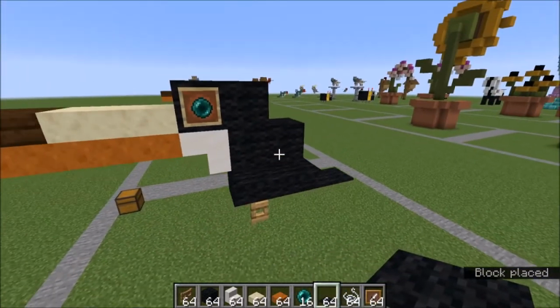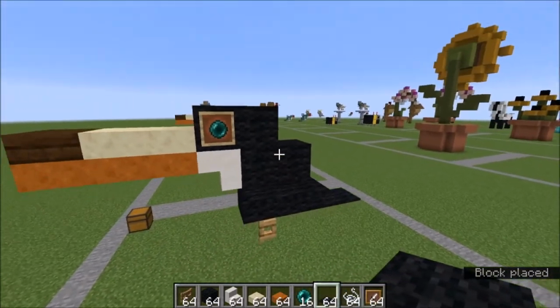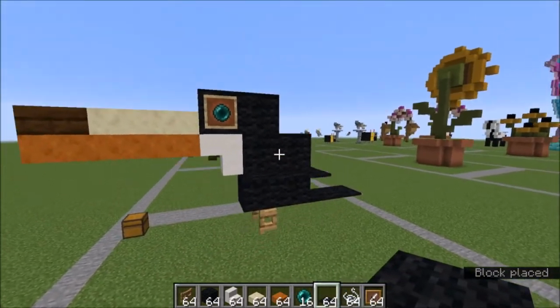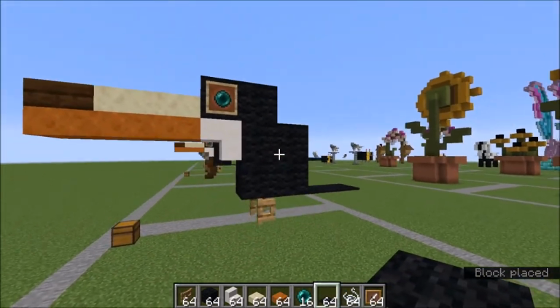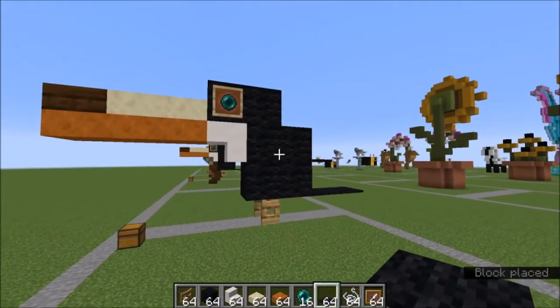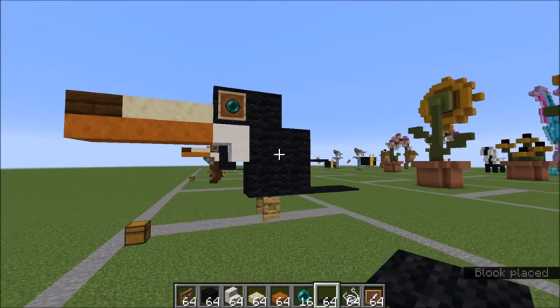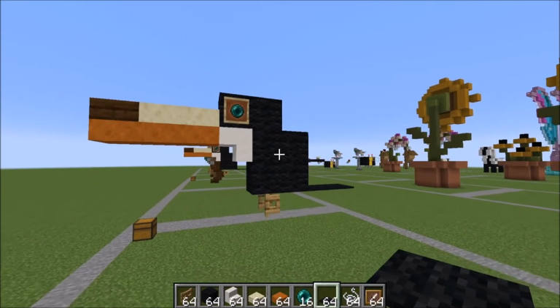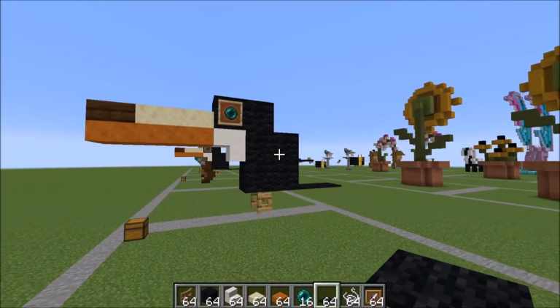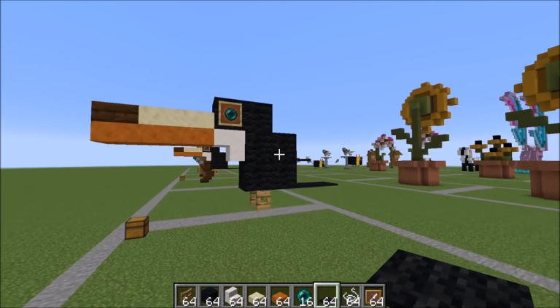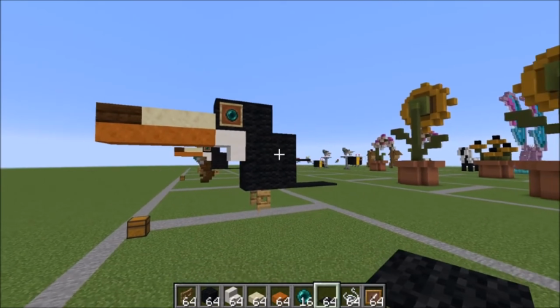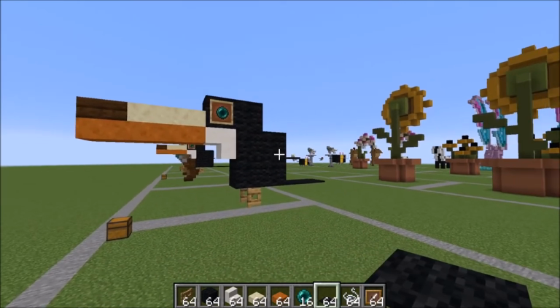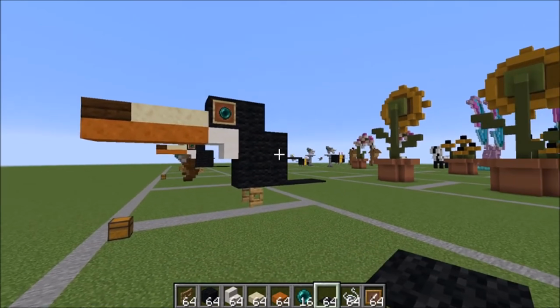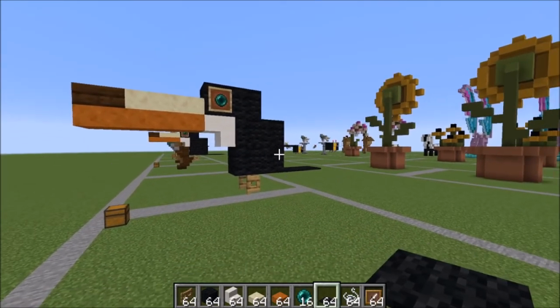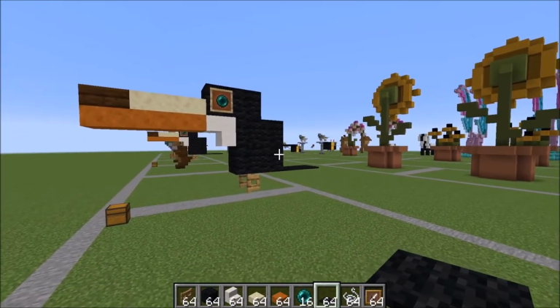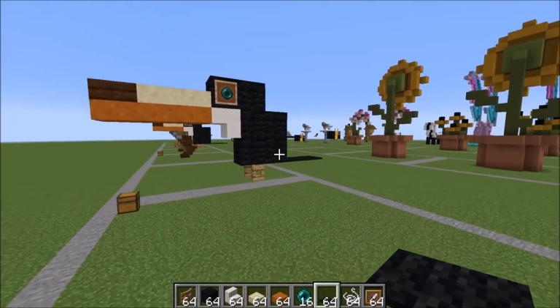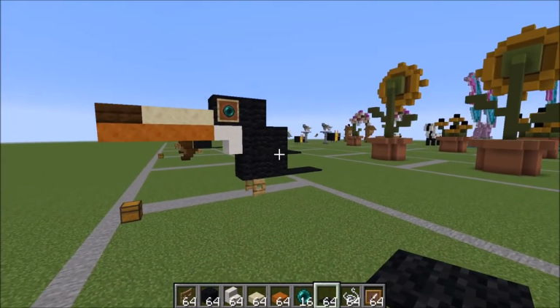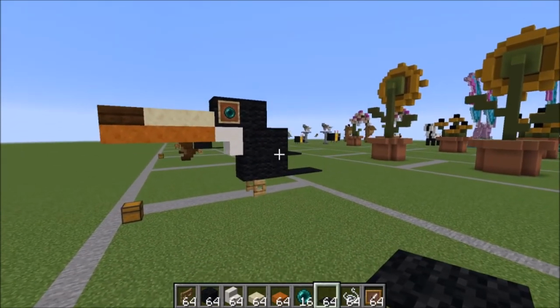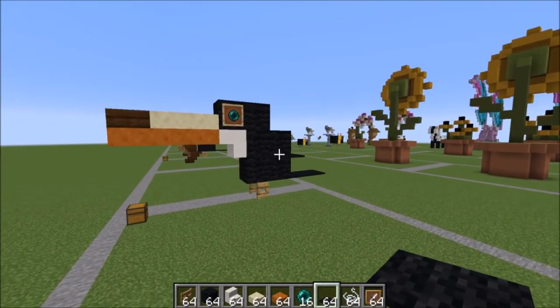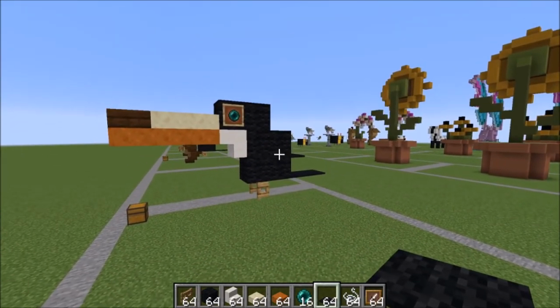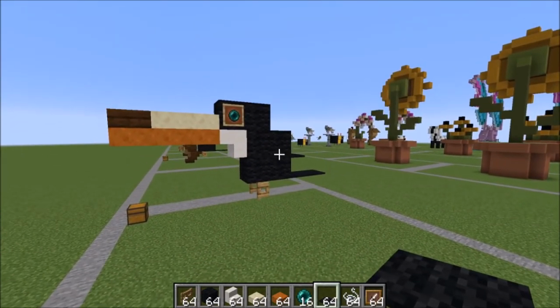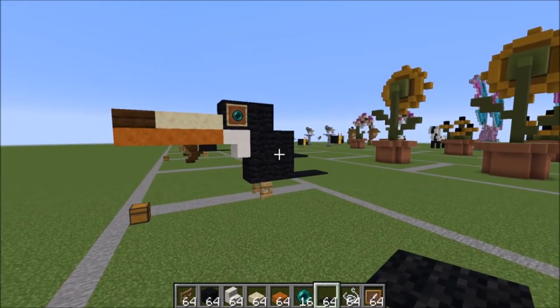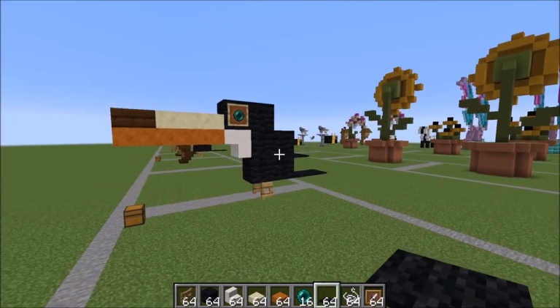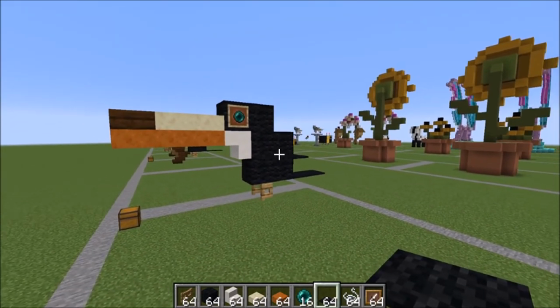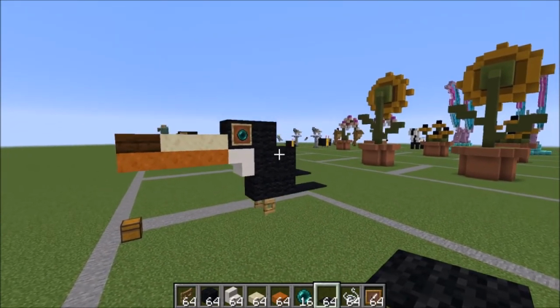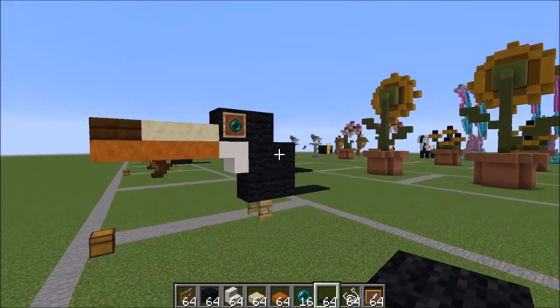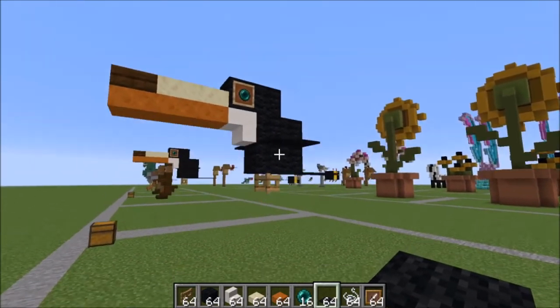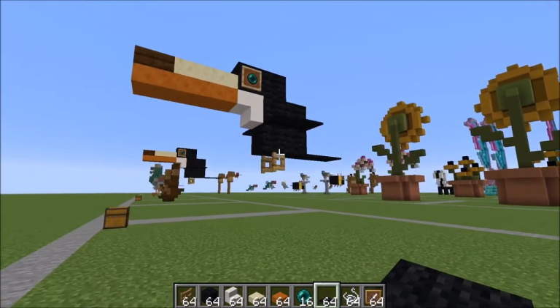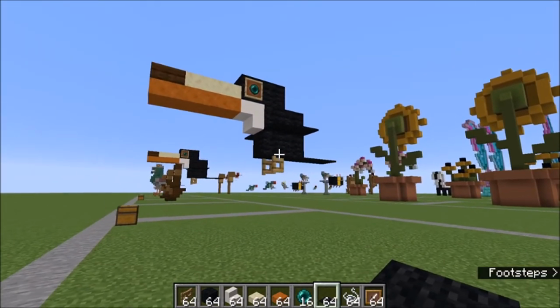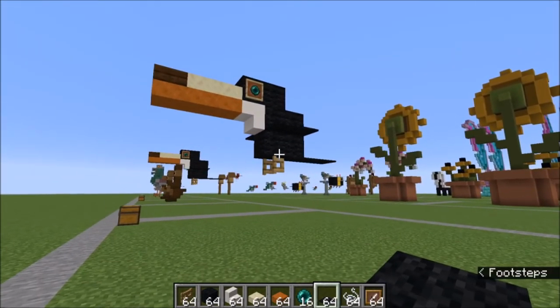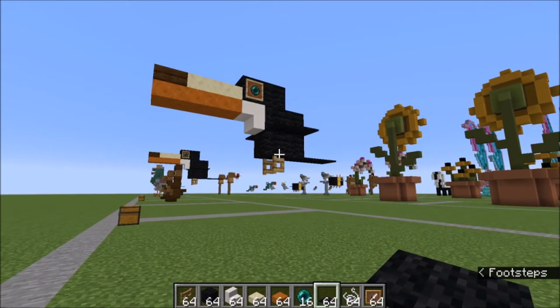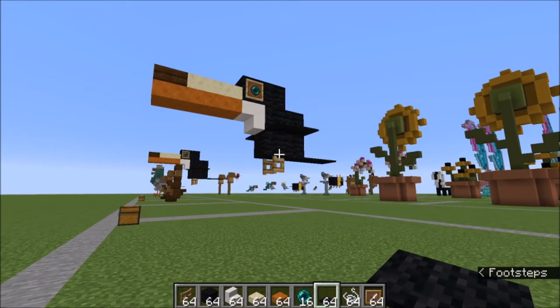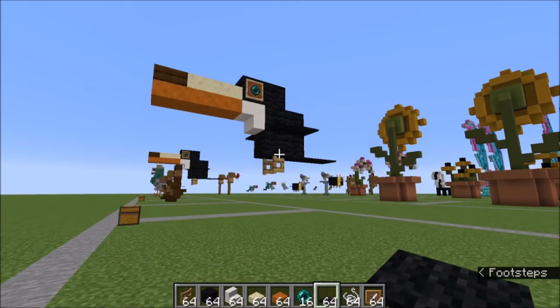And there you have it, a finished toucan. Hope you guys enjoyed the tutorial, and I'll see you in the next one. Have a good day! Bye bye!